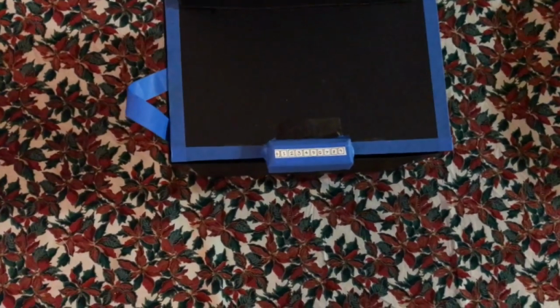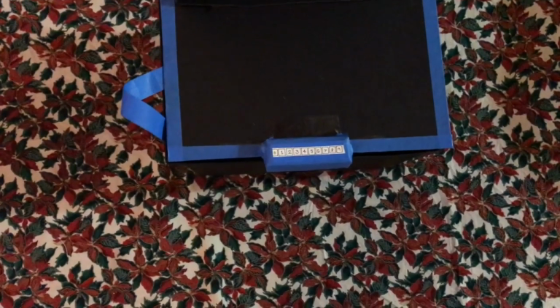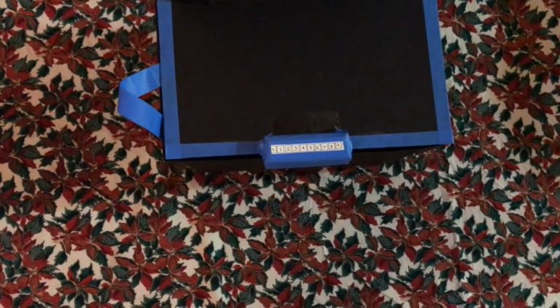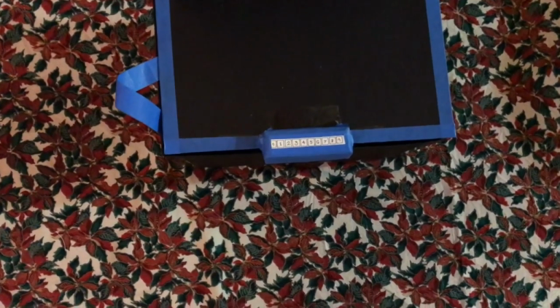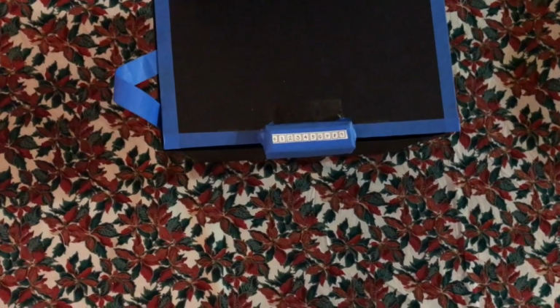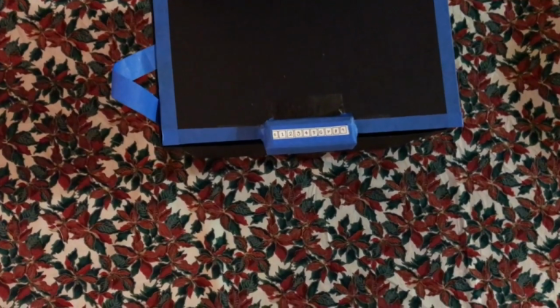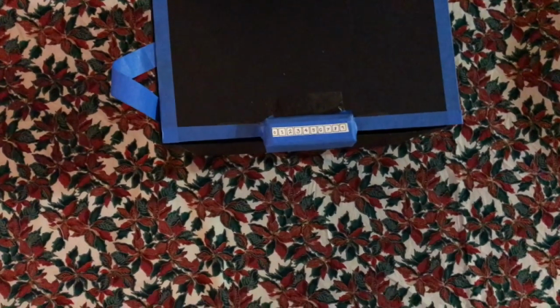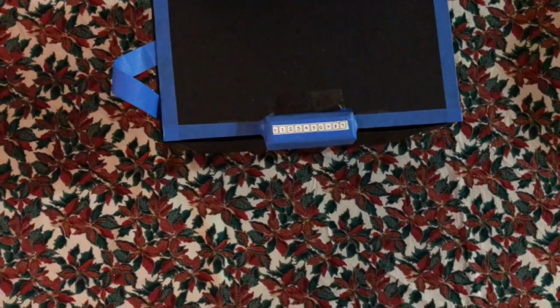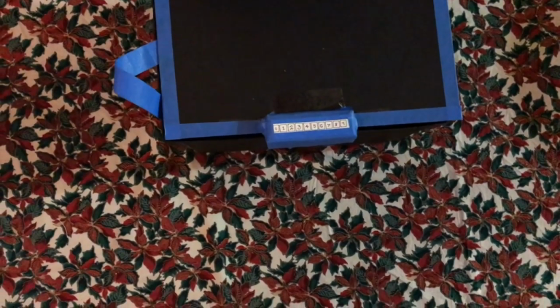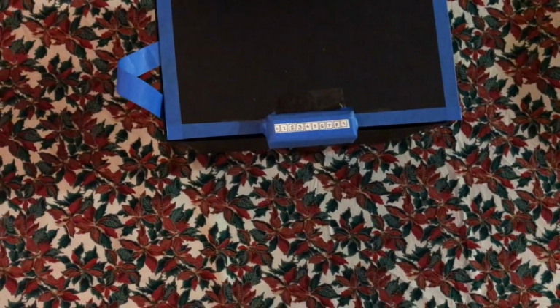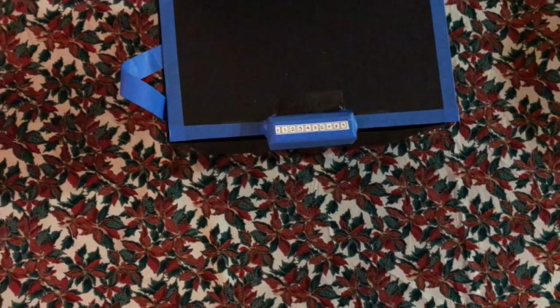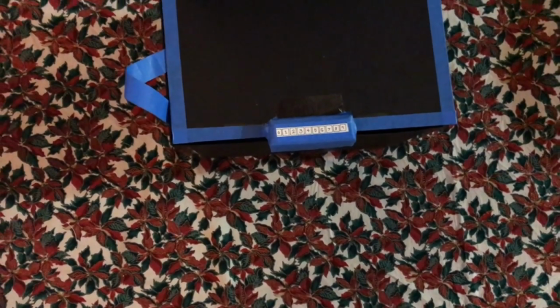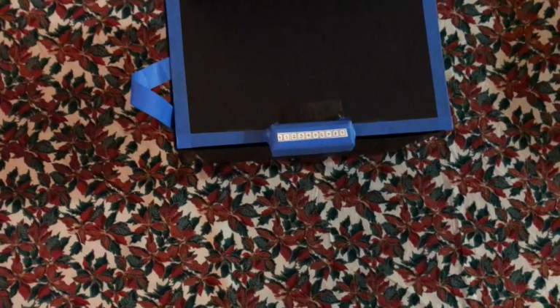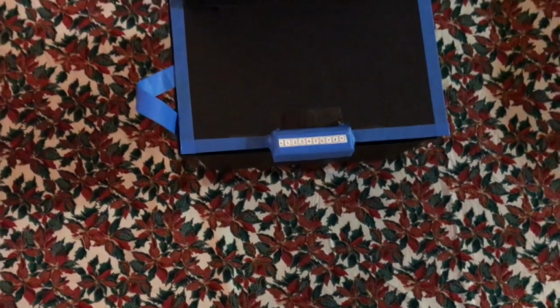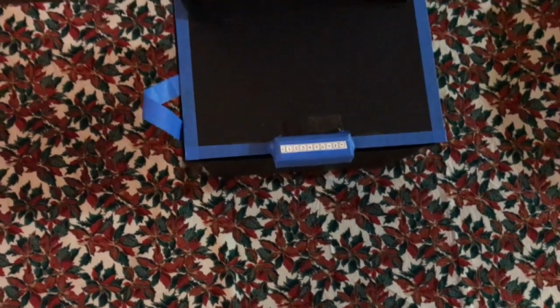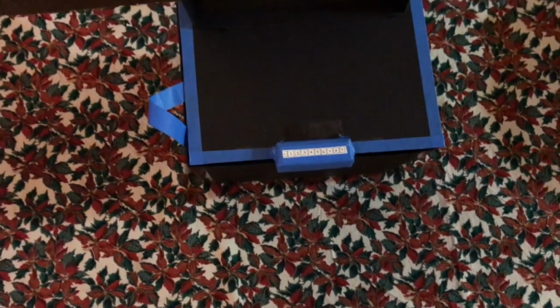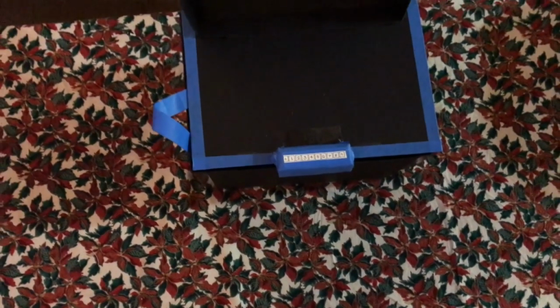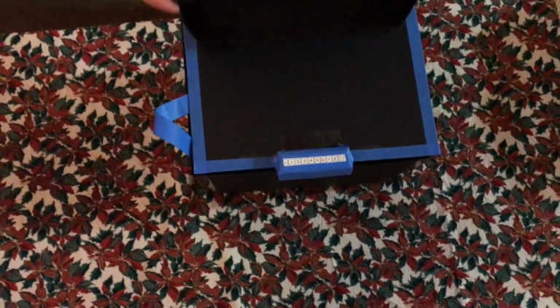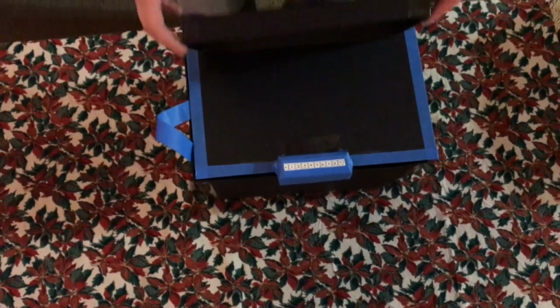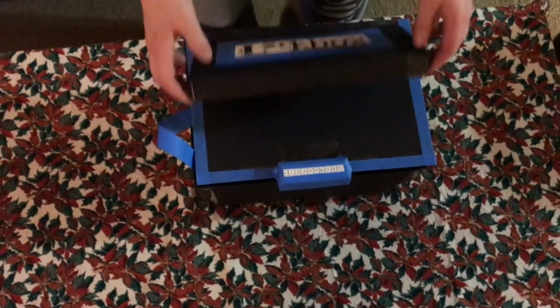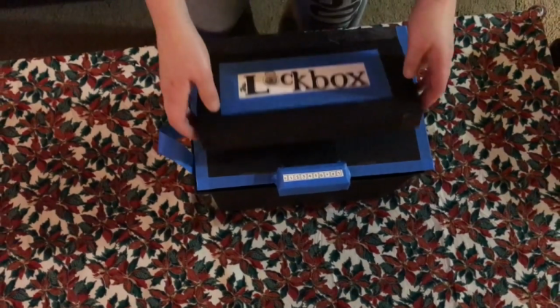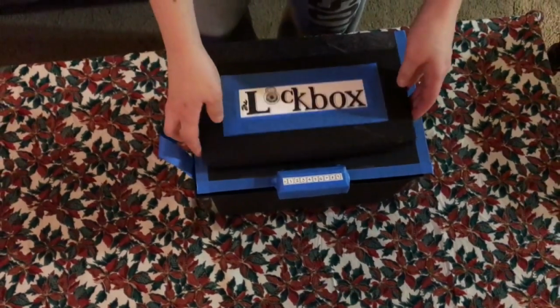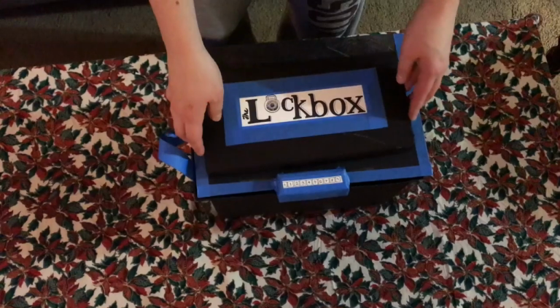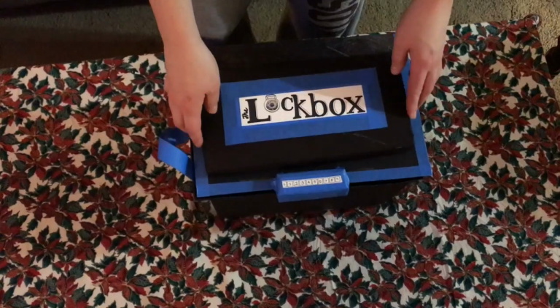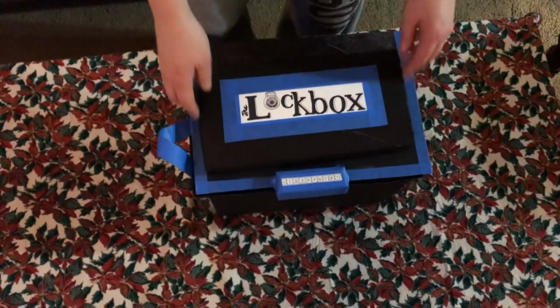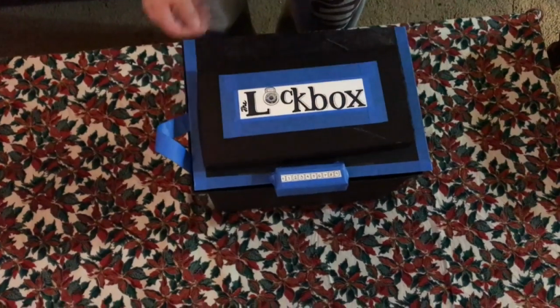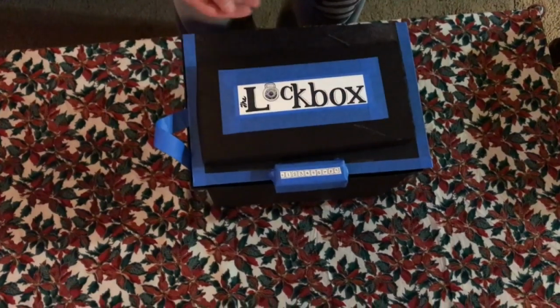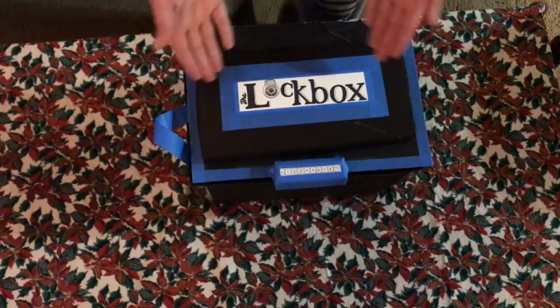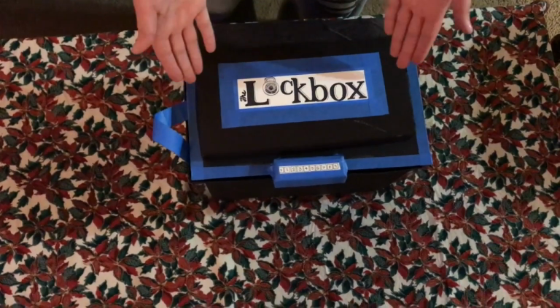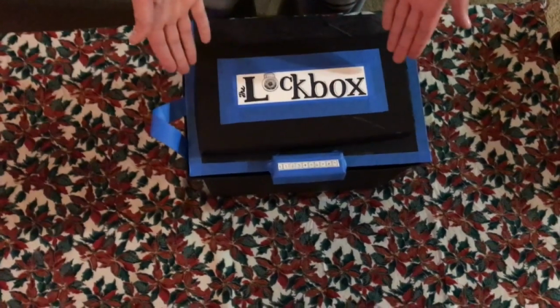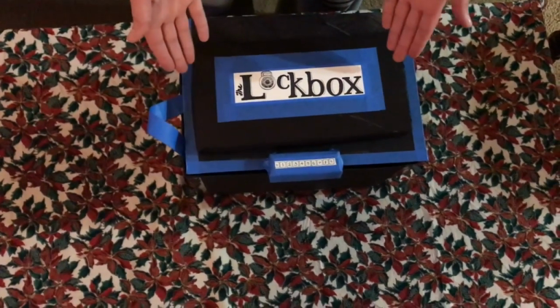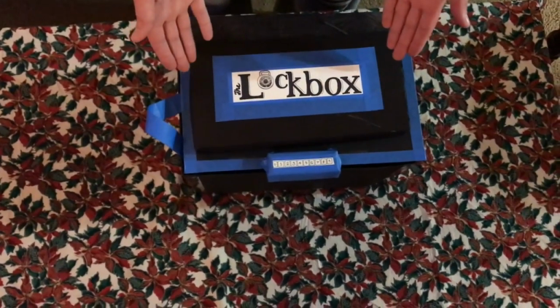So, next time you're looking for a quick and easy, versatile way to organize and move your supplies, think the lockbox.